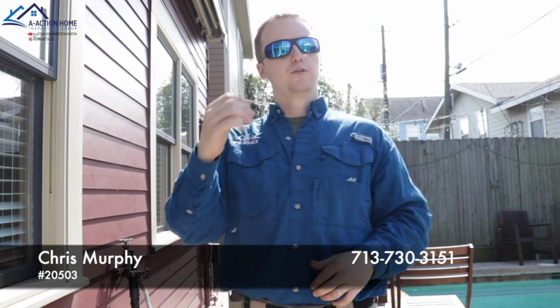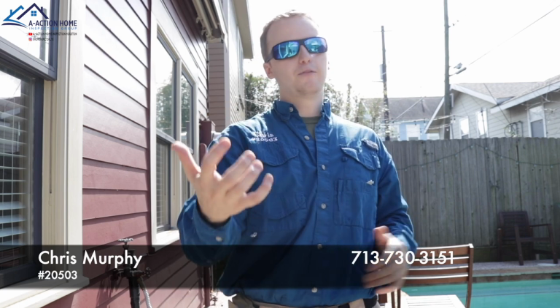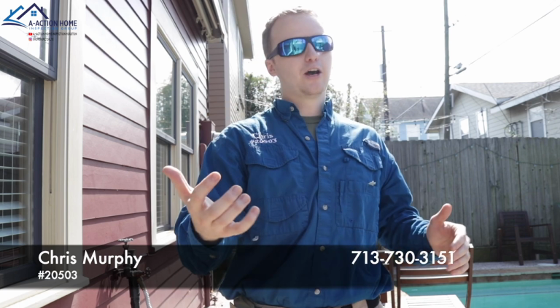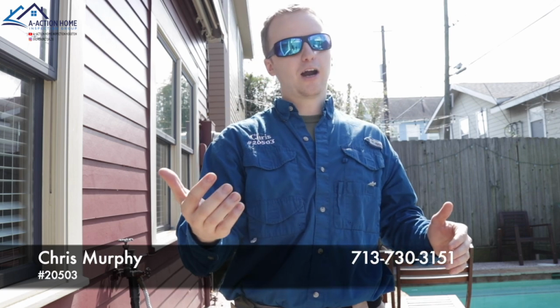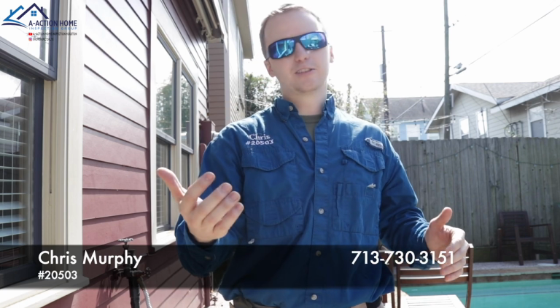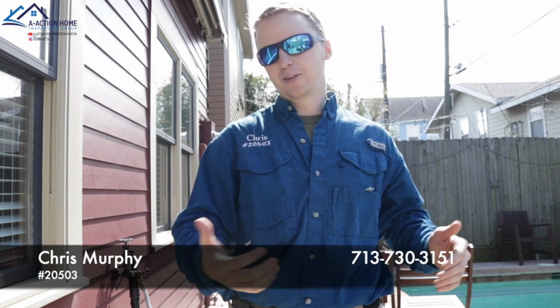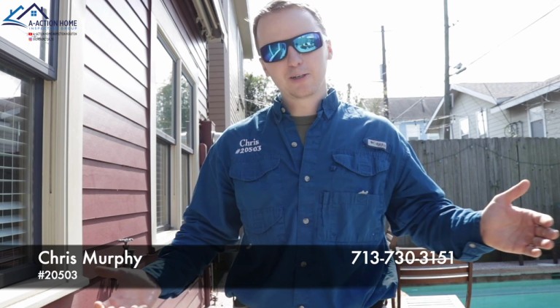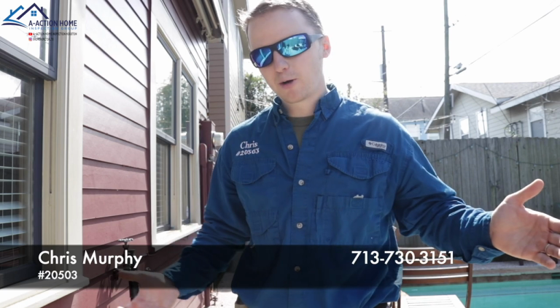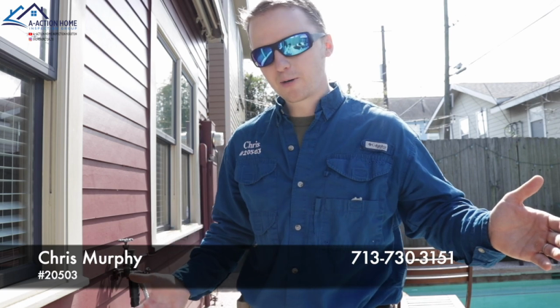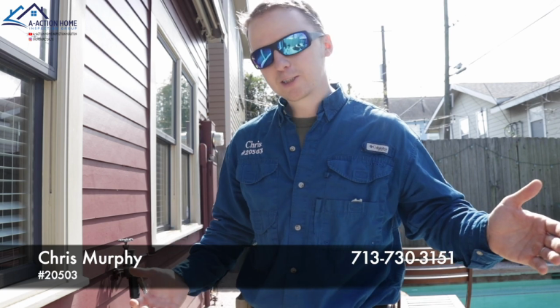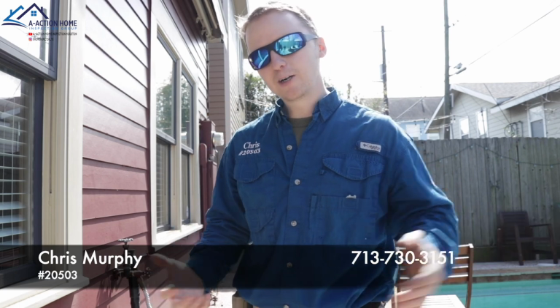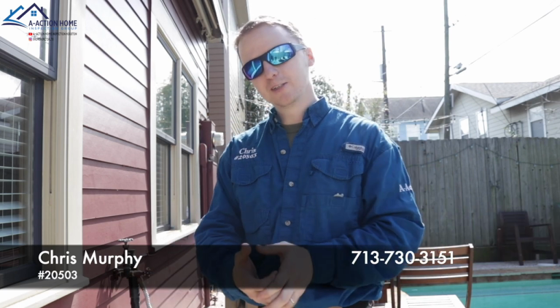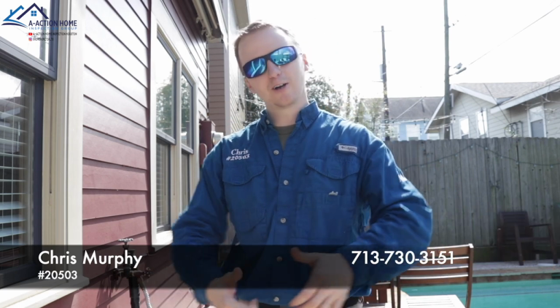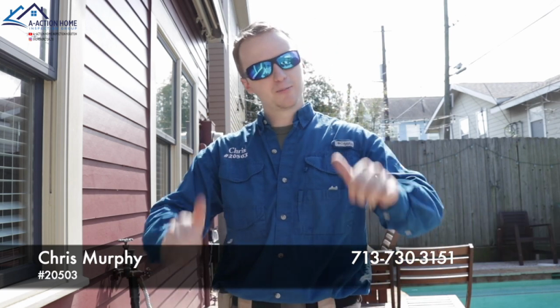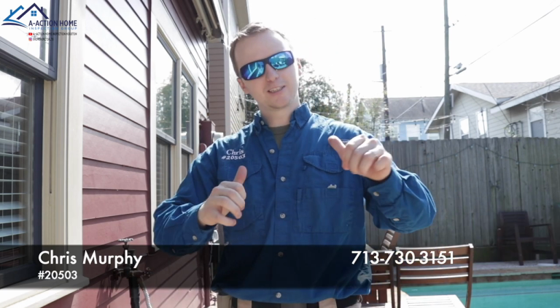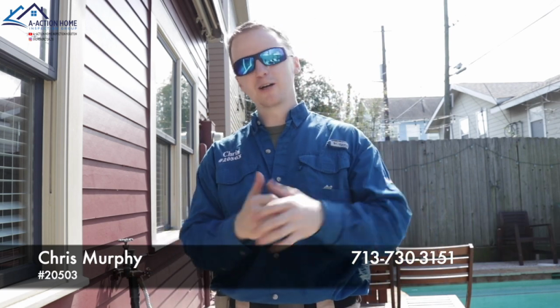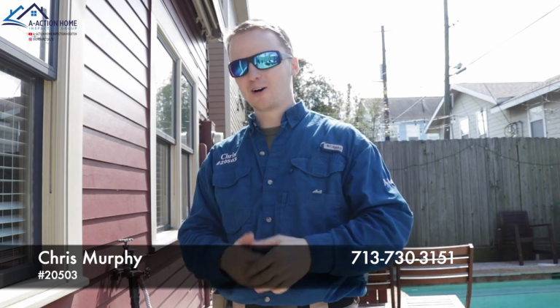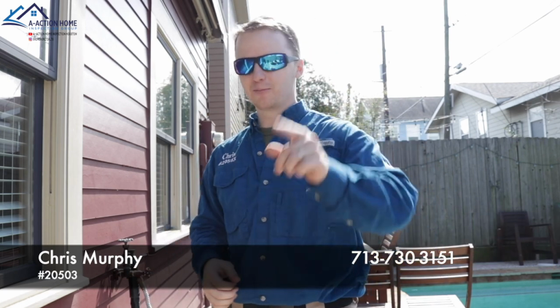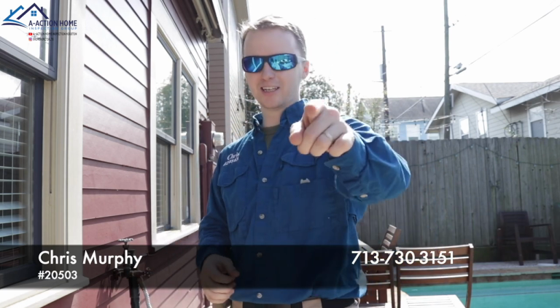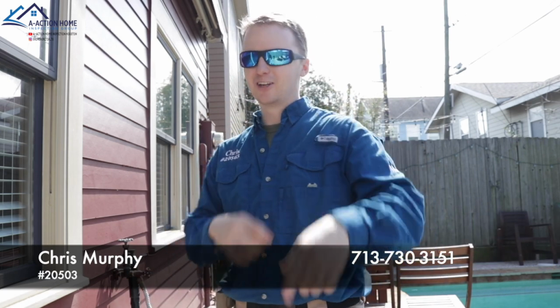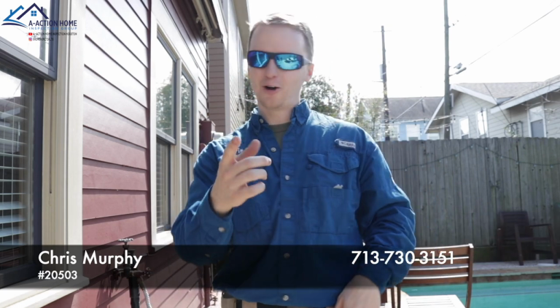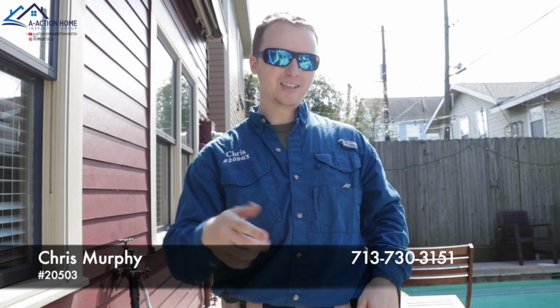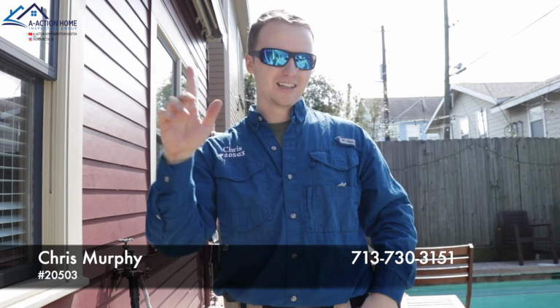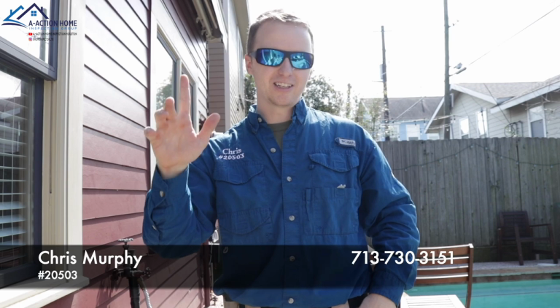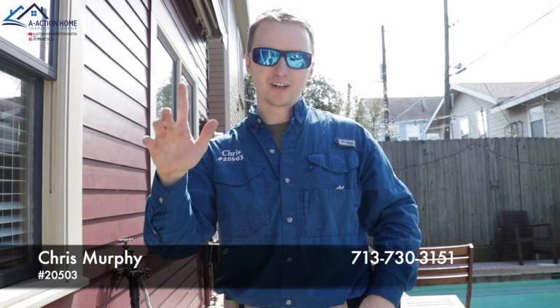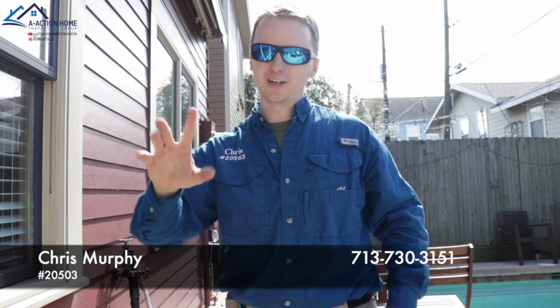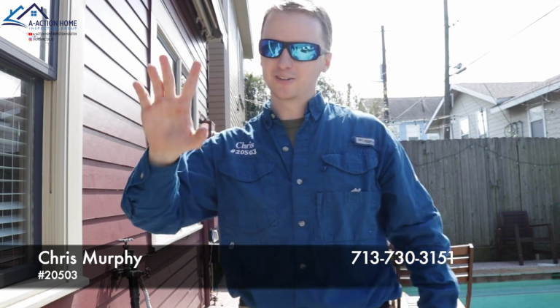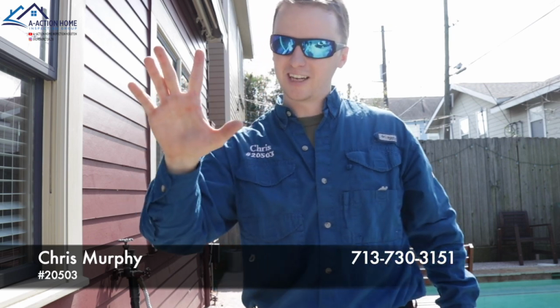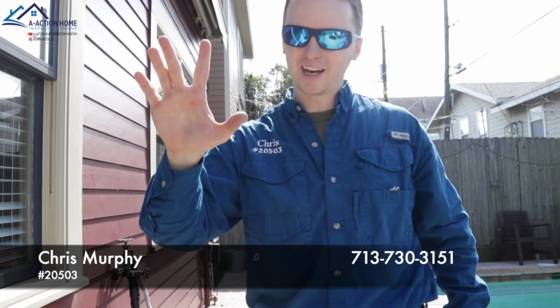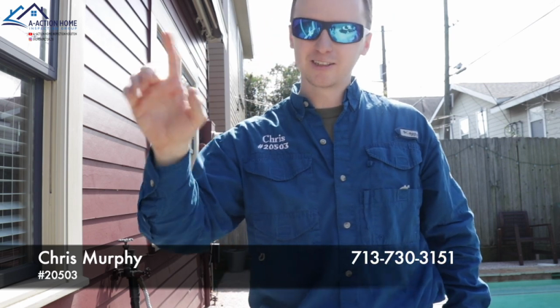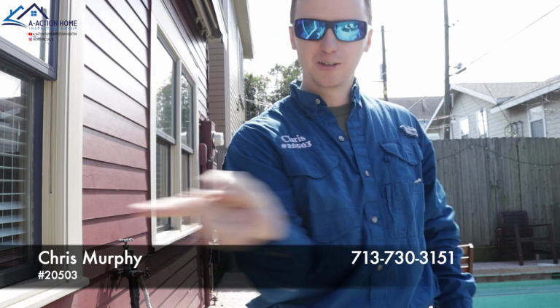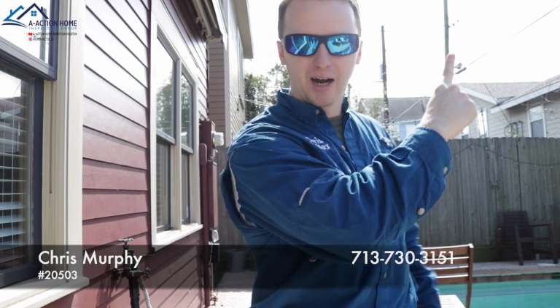If you have any other houses out there that you want me to run experiments on, please give me a call, and please always like and share the videos. Thanks guys, bye.